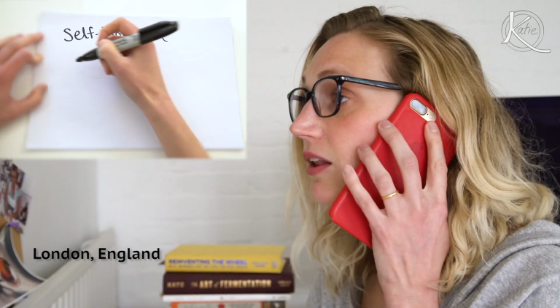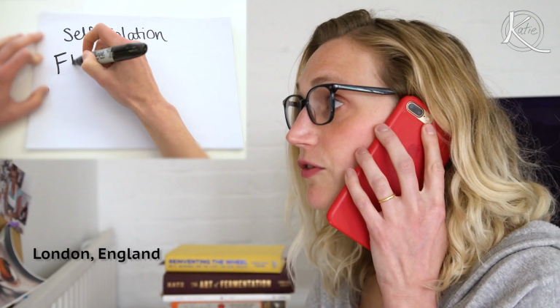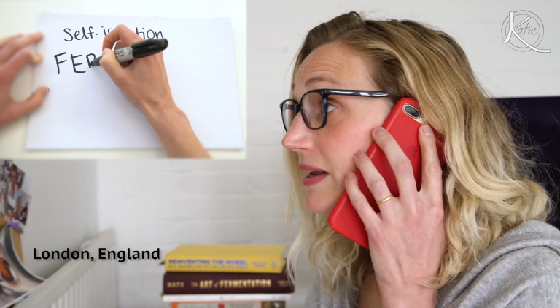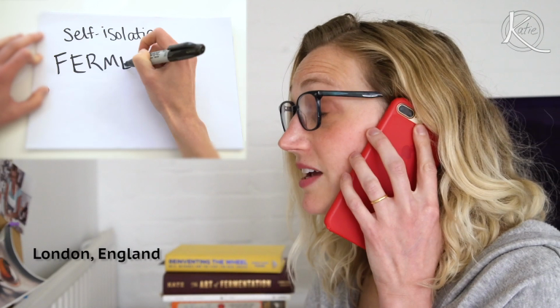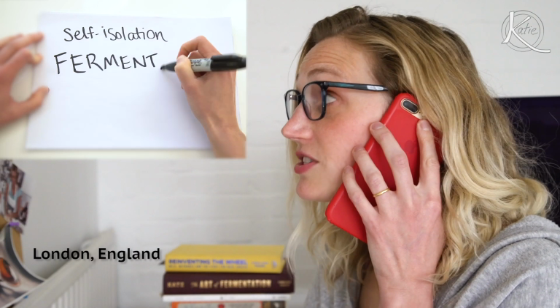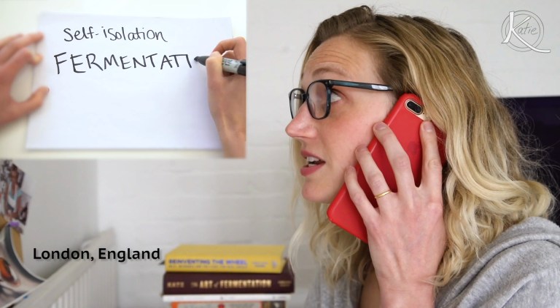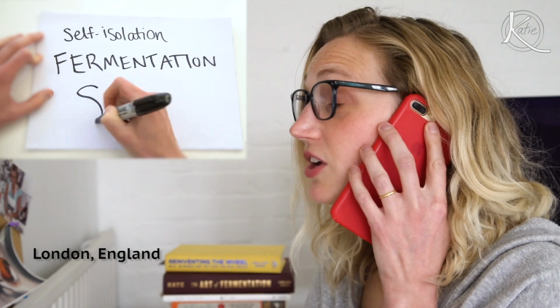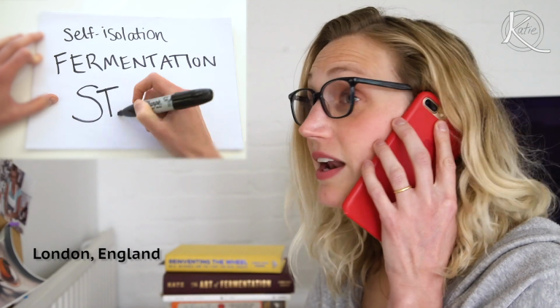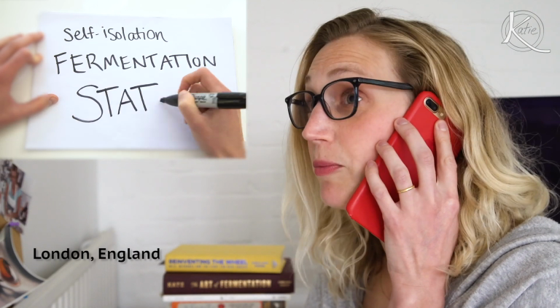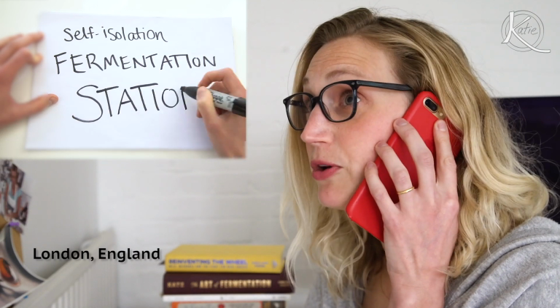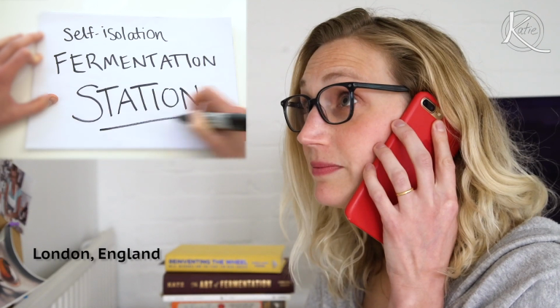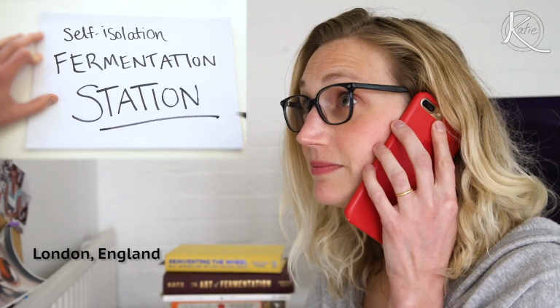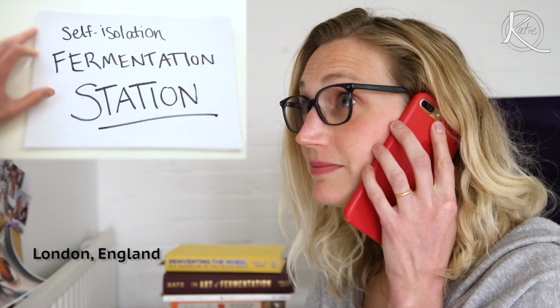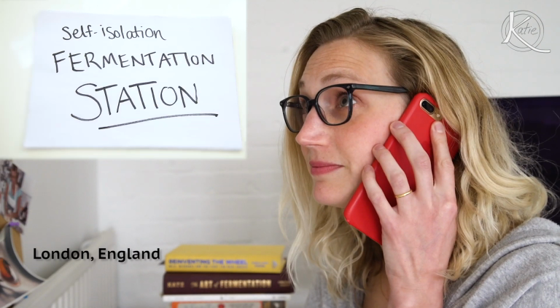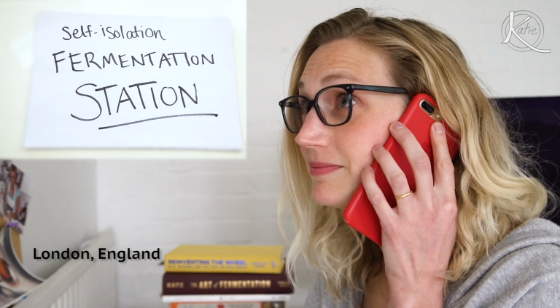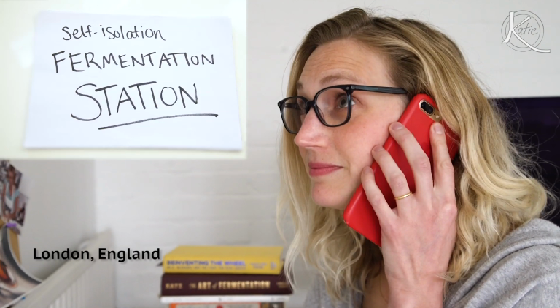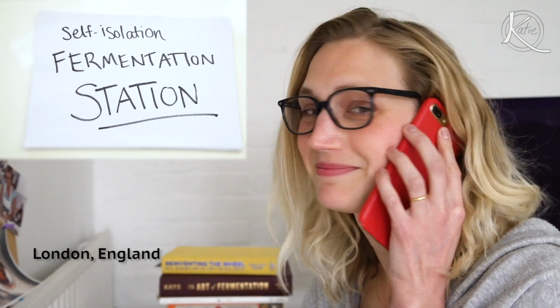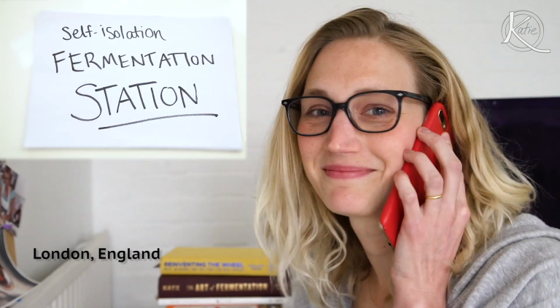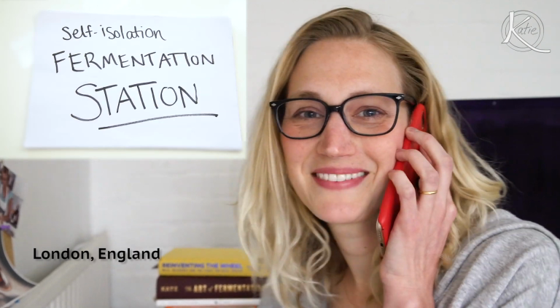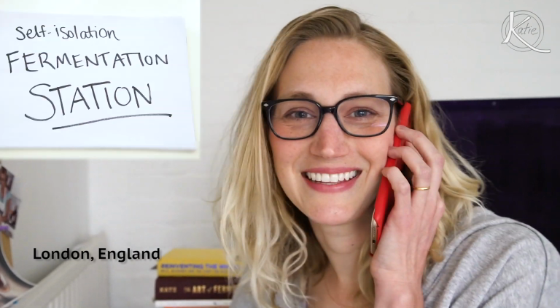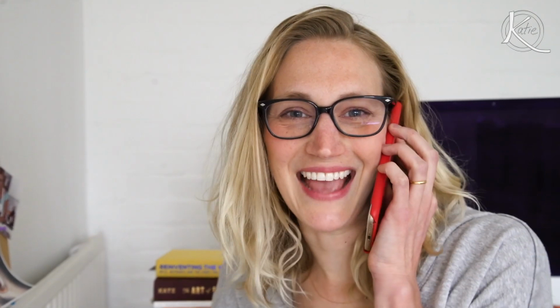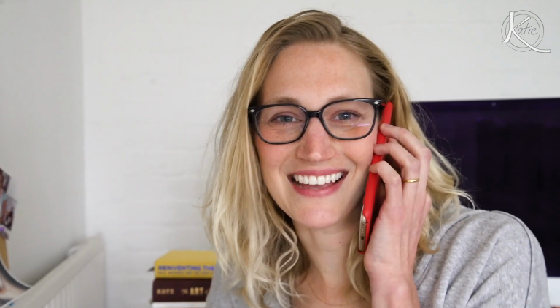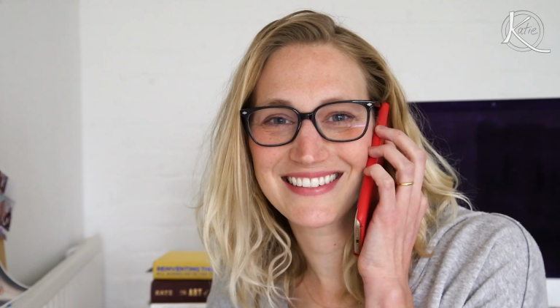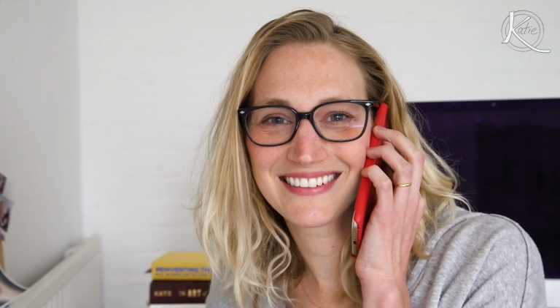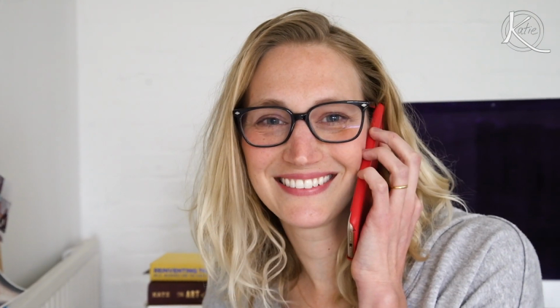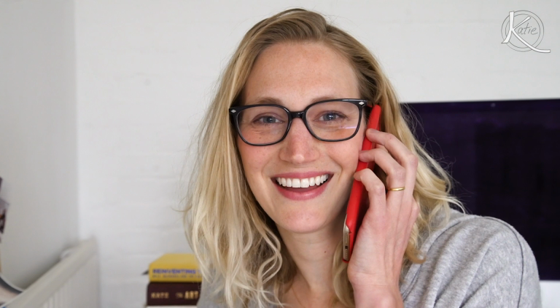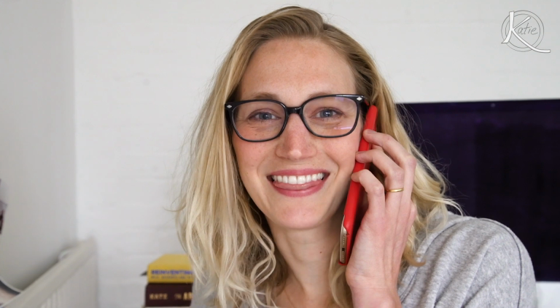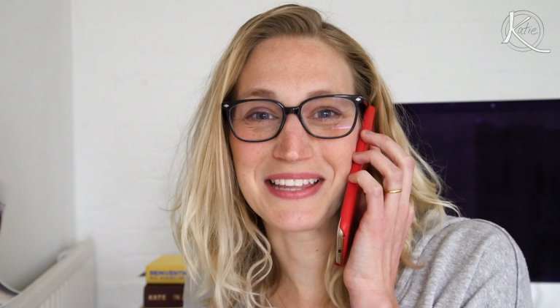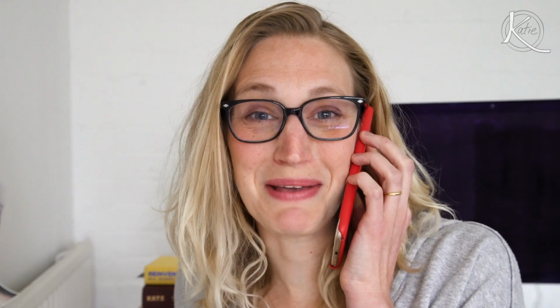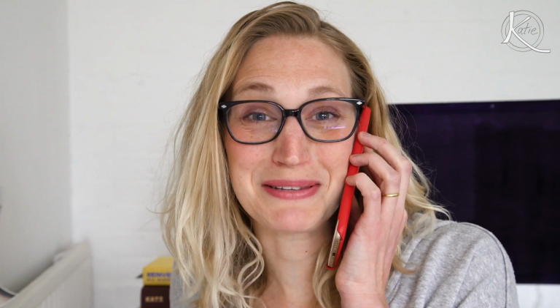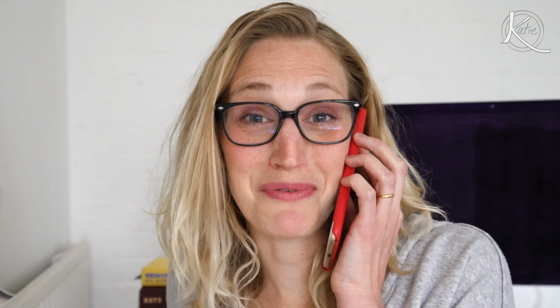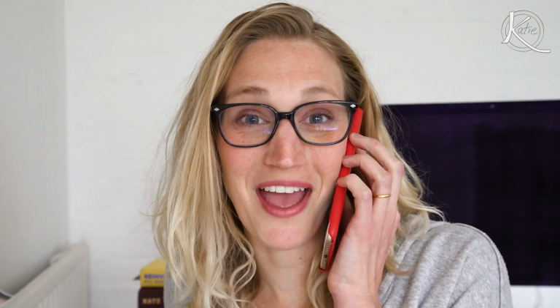Hello, Fermentation Station, can I help you? Can you help me make sourdough? Yes, let's make some bread.